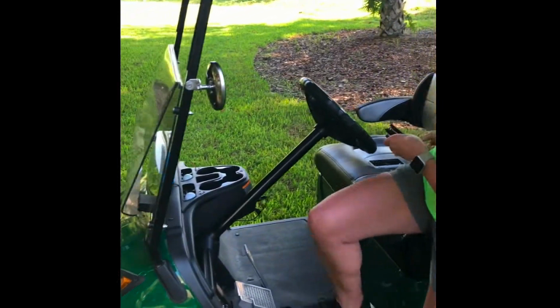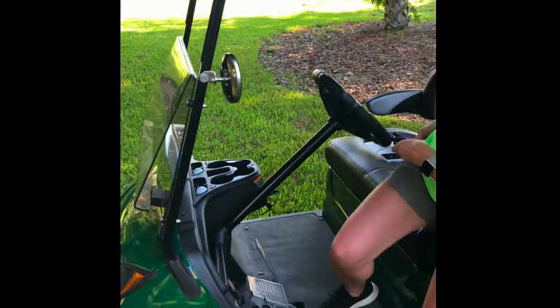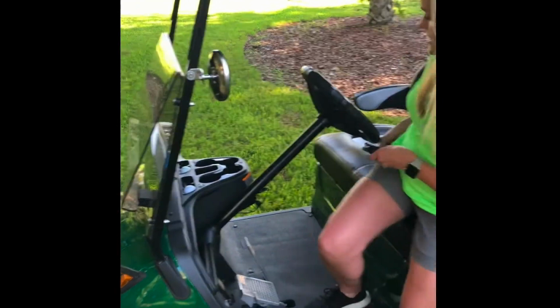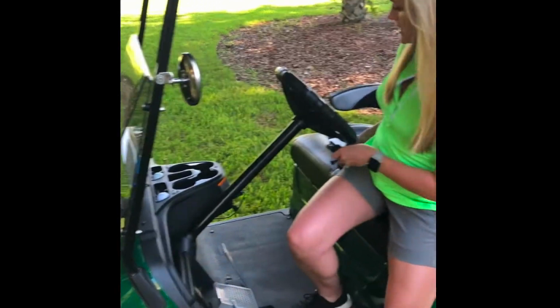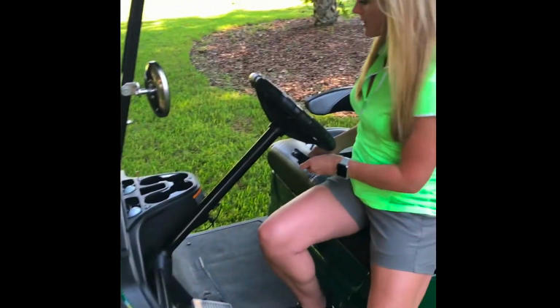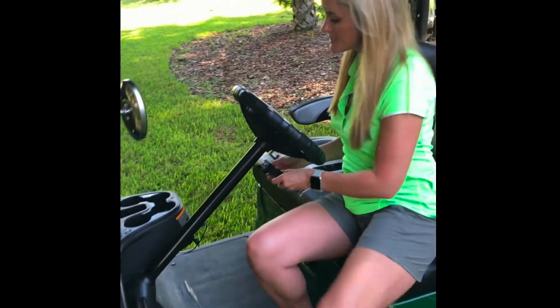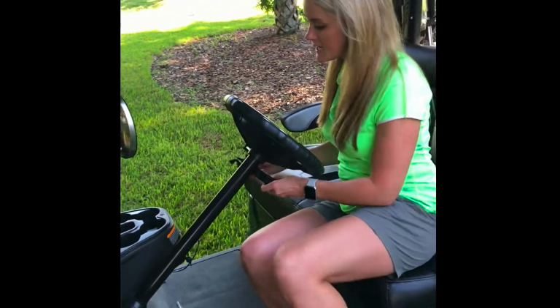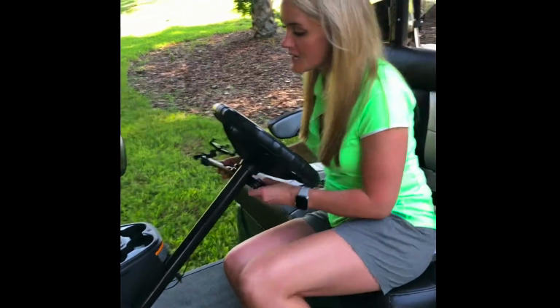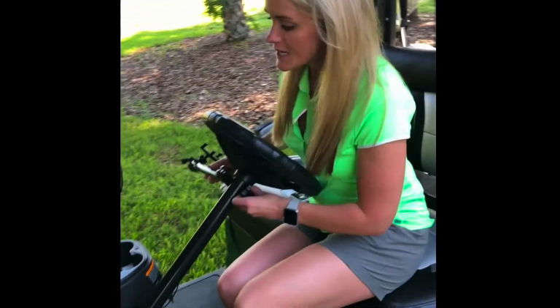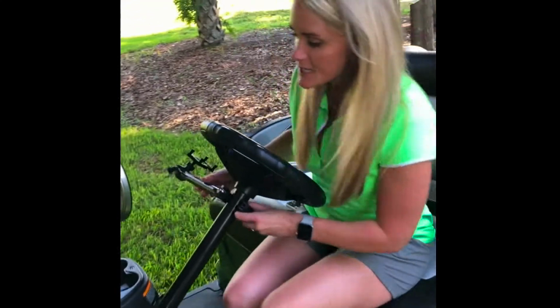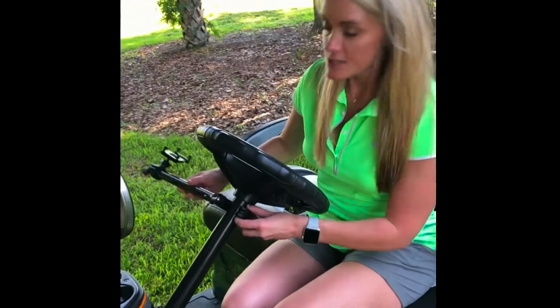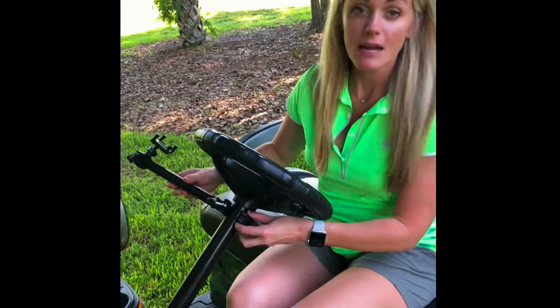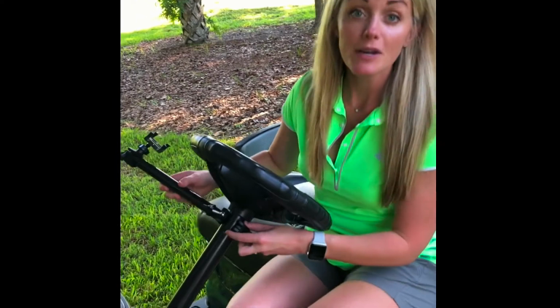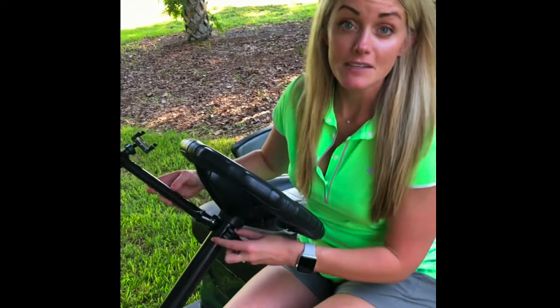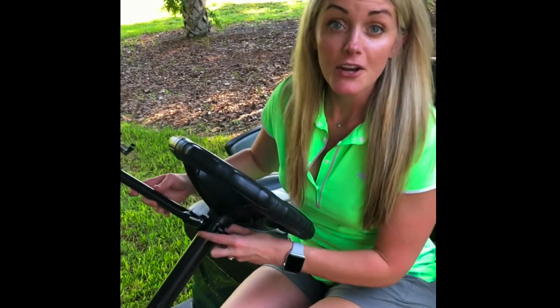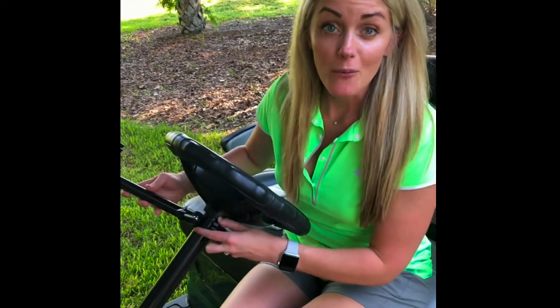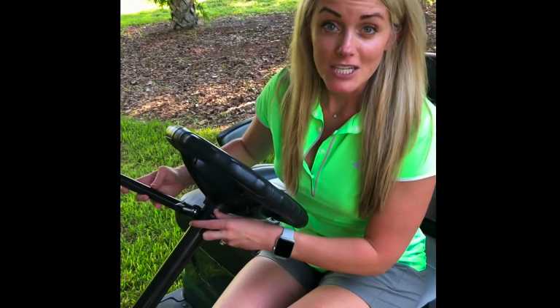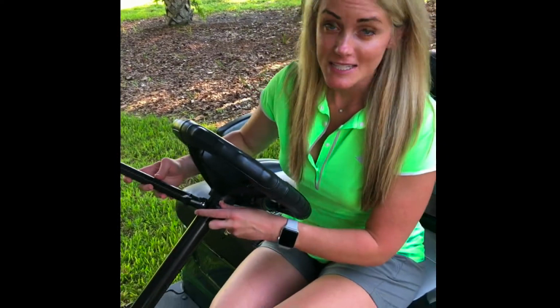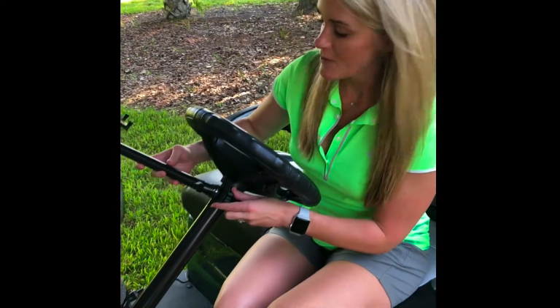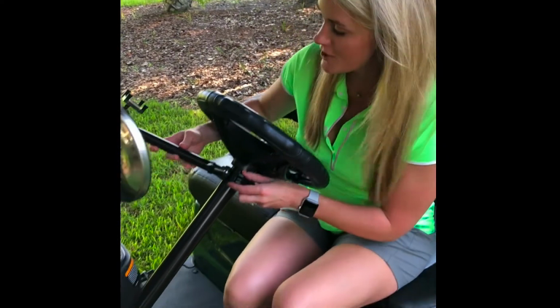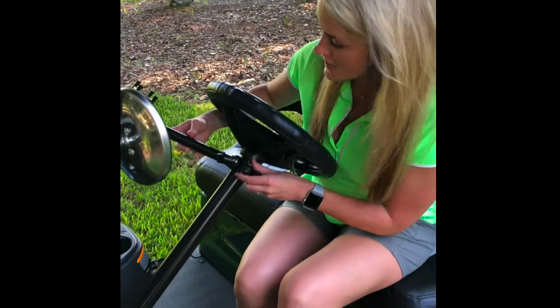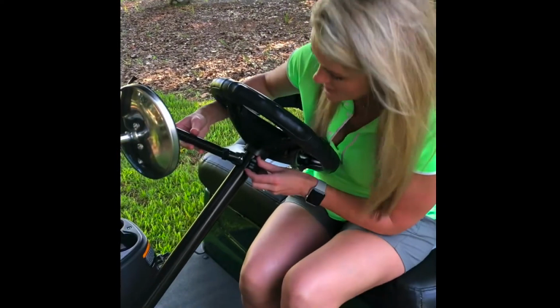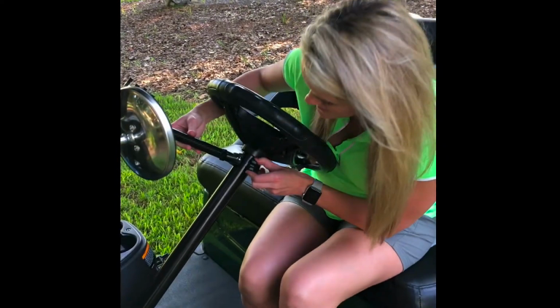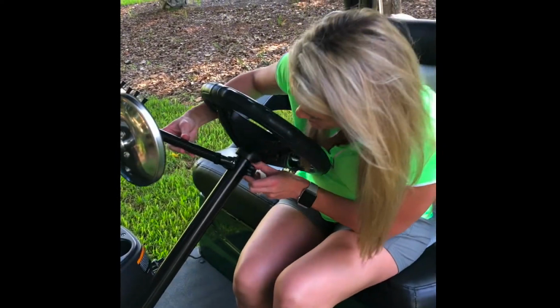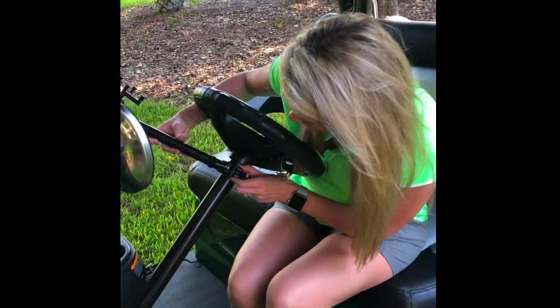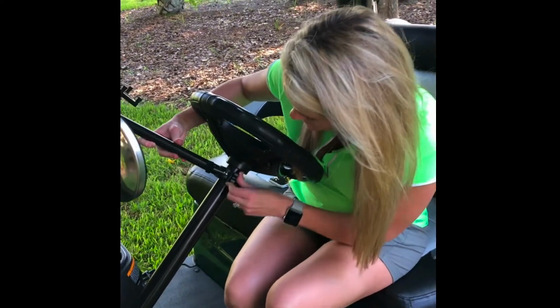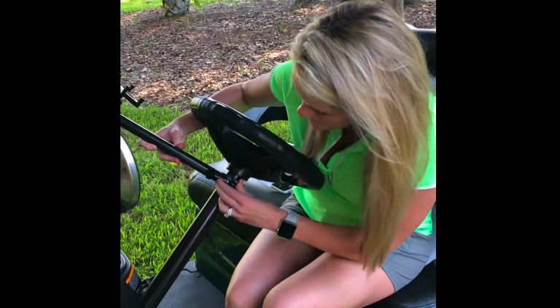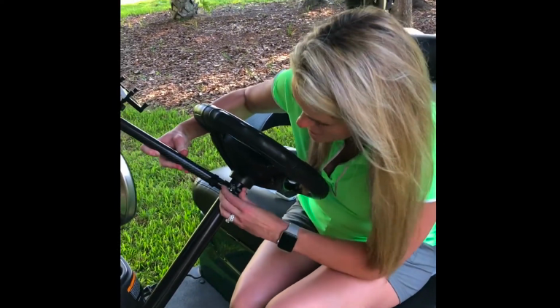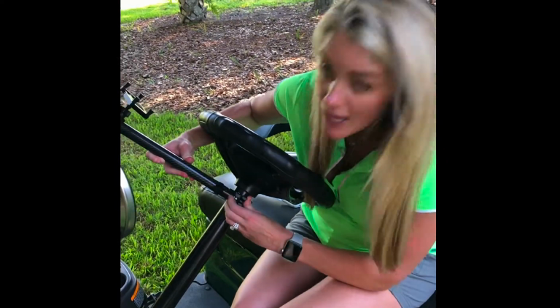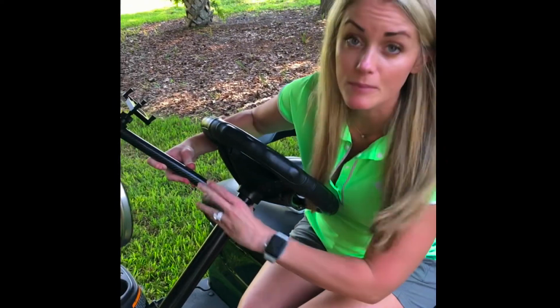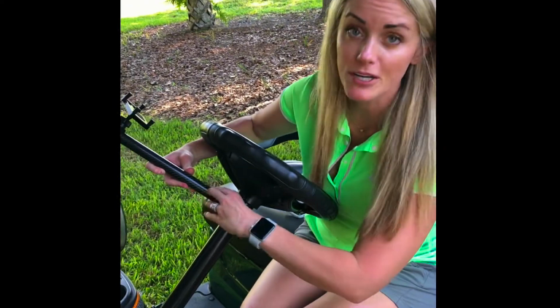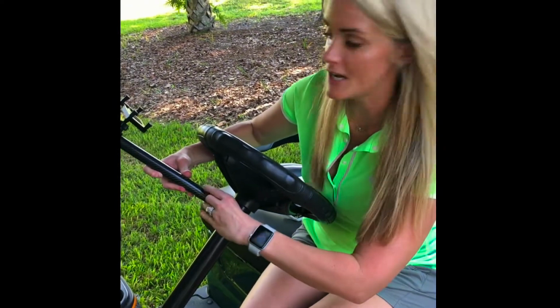Alright, so let's go ahead and get into it. Step one is to figure out which size diameter you need, and step two is to go ahead and put it on.